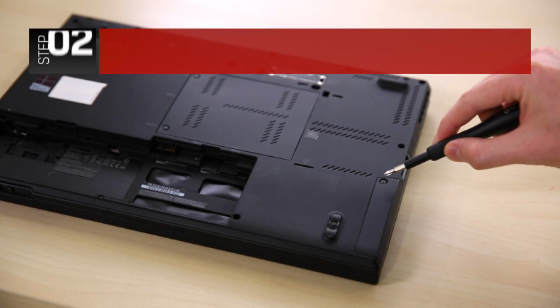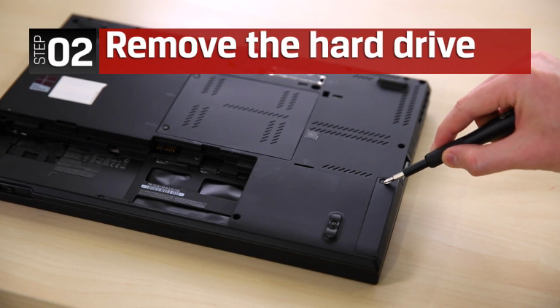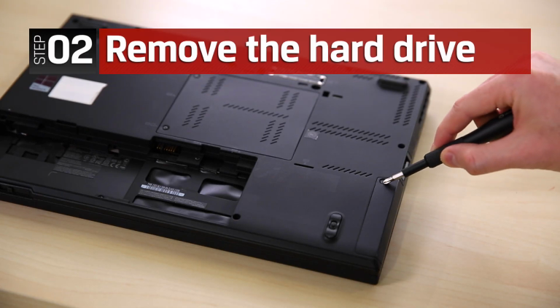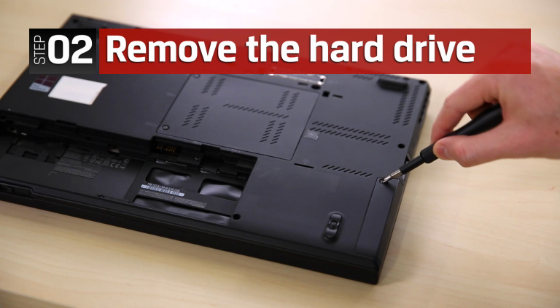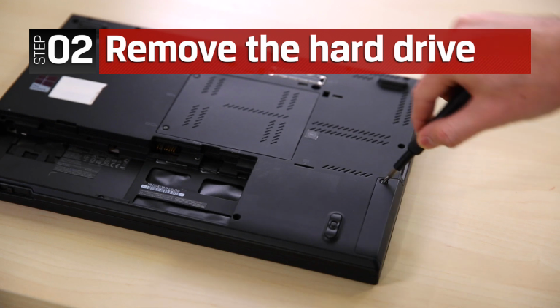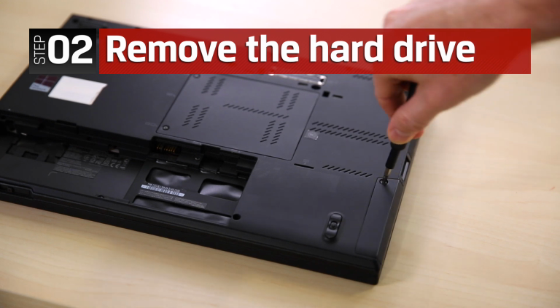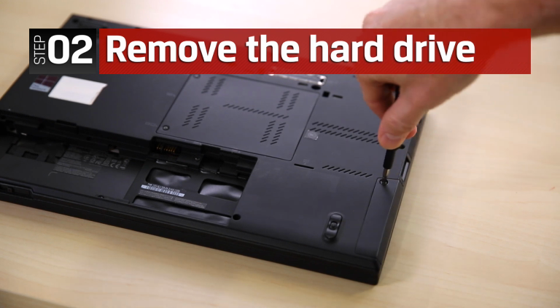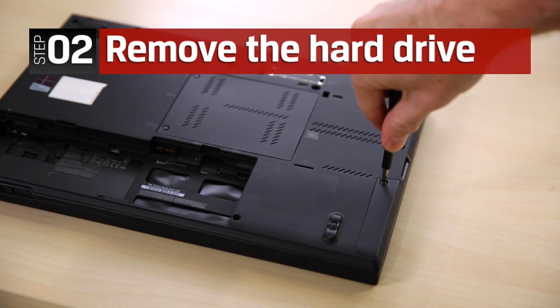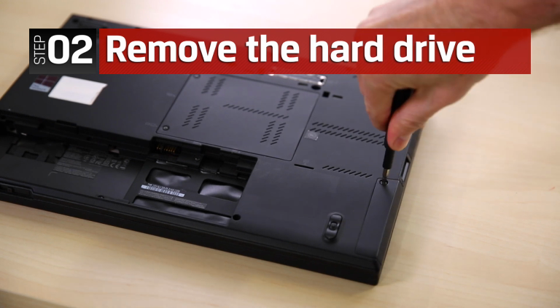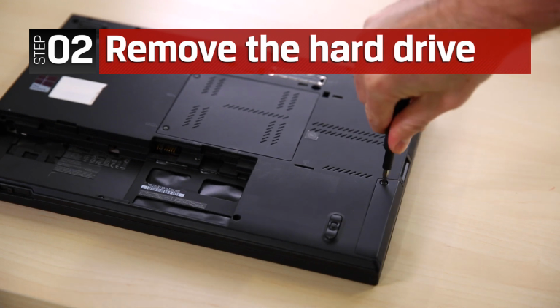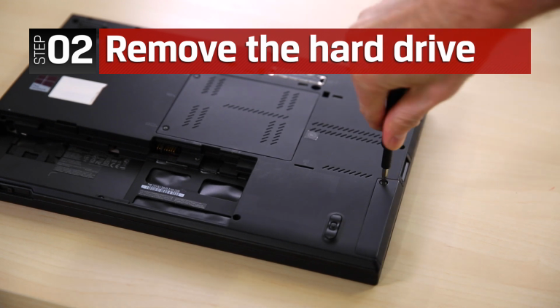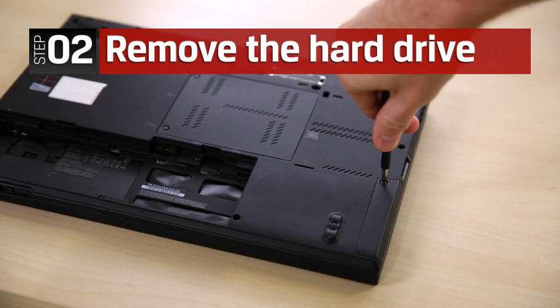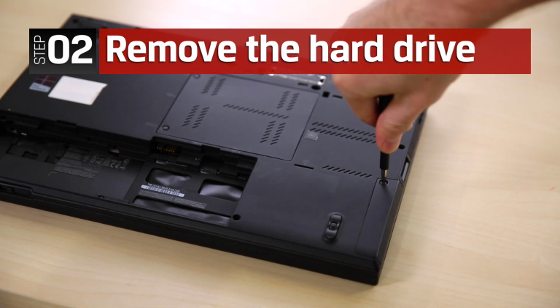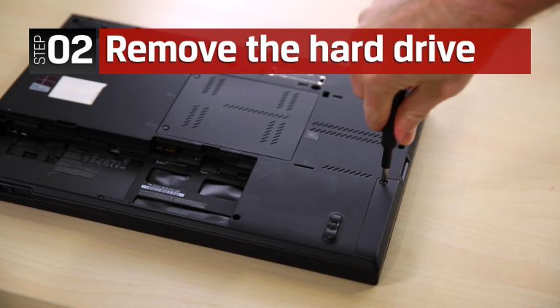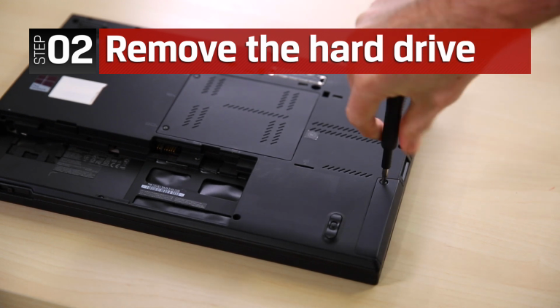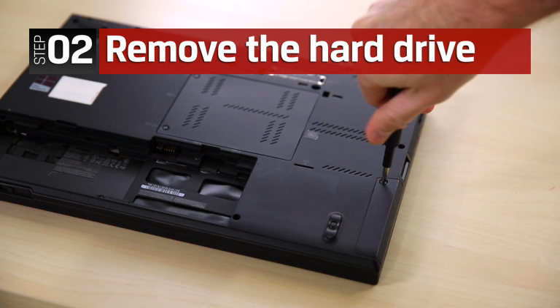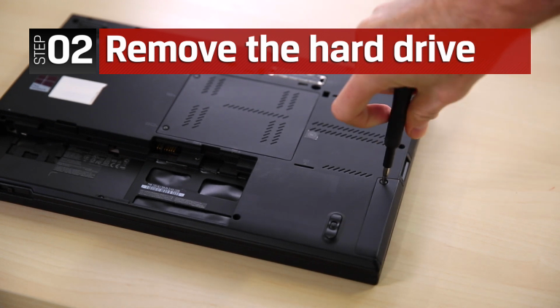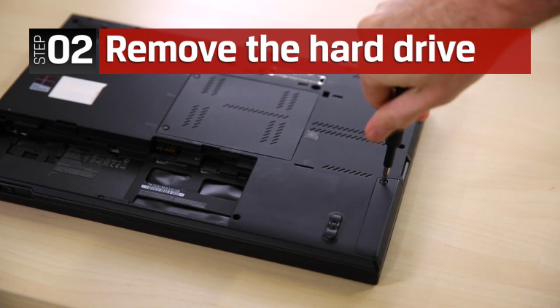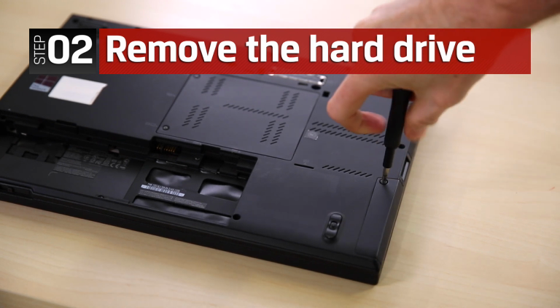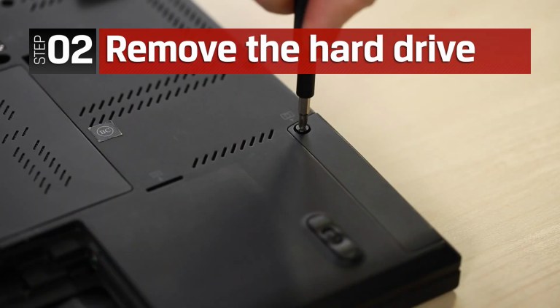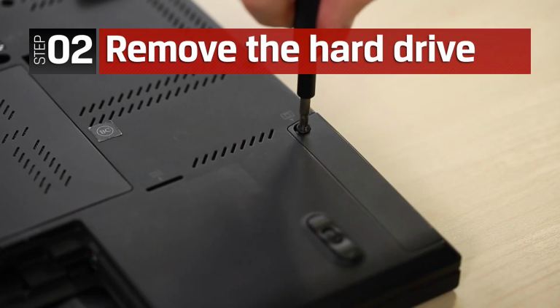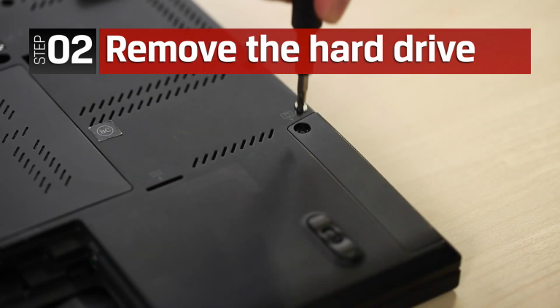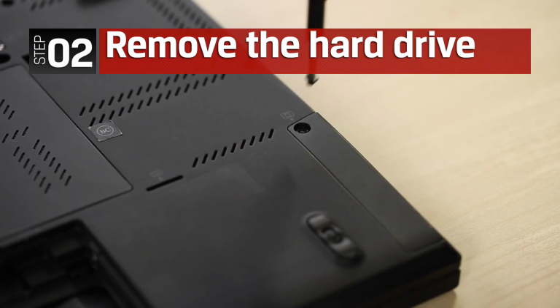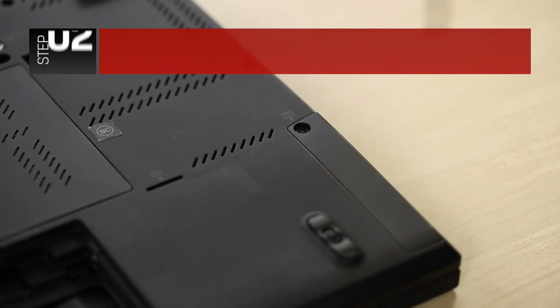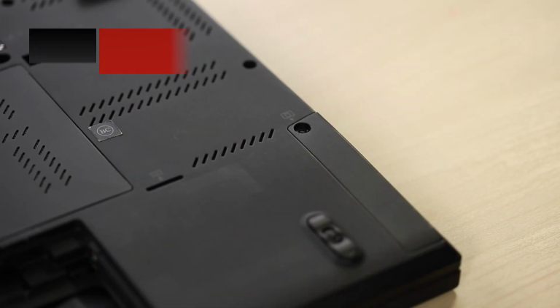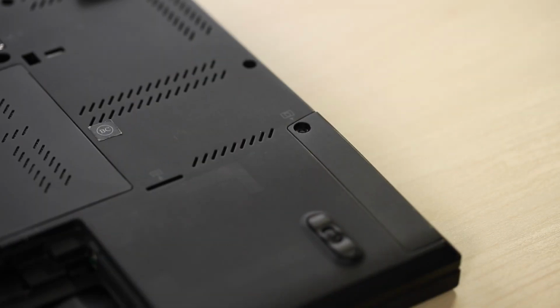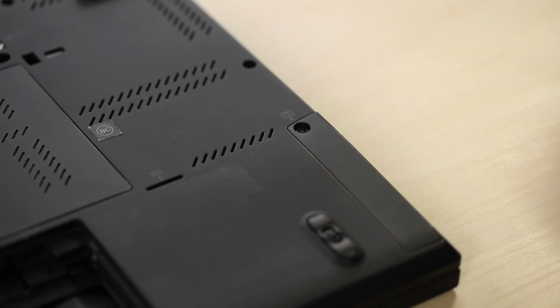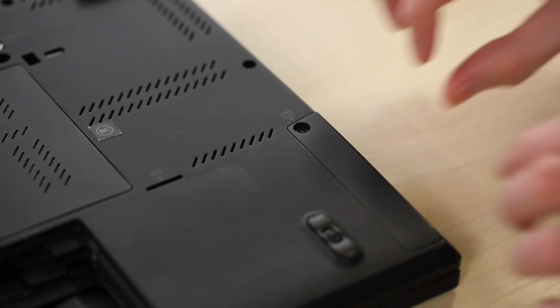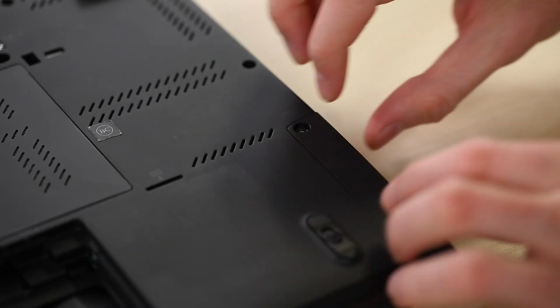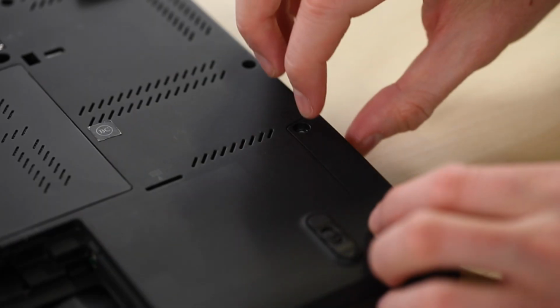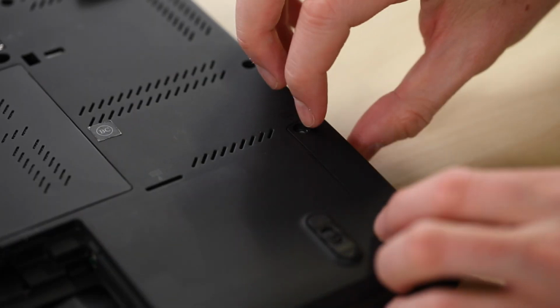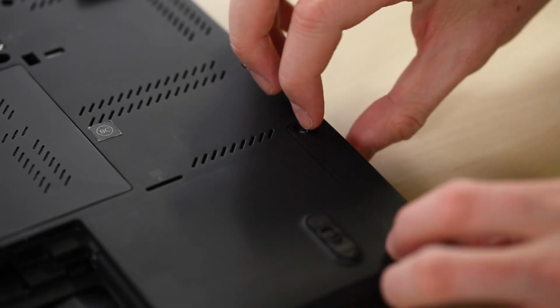Remove the screw that secures the hard drive slot cover, then pull the hard drive slot cover away from the system.